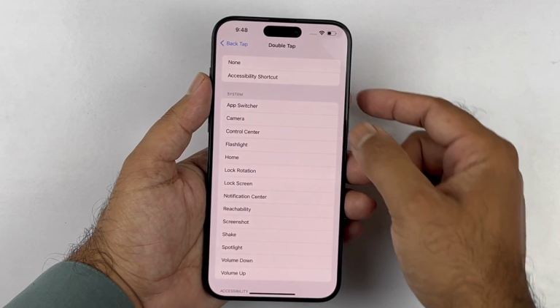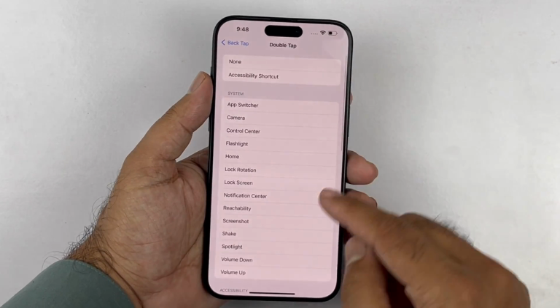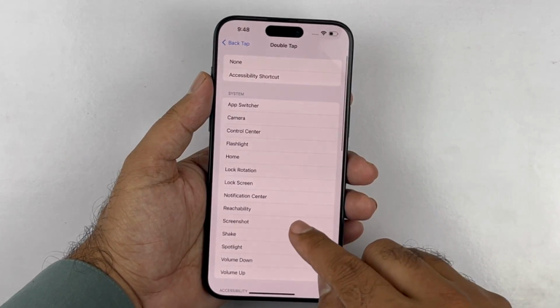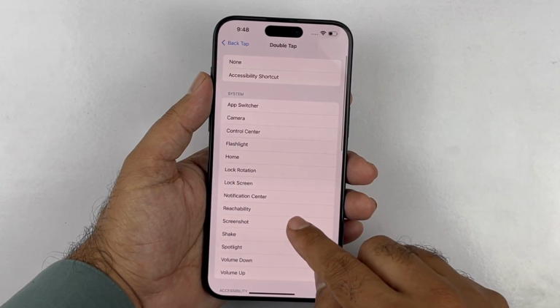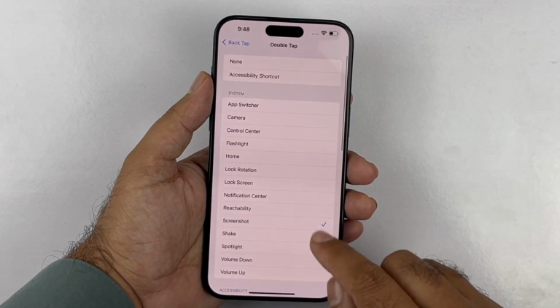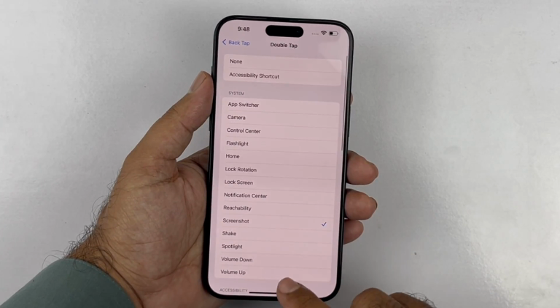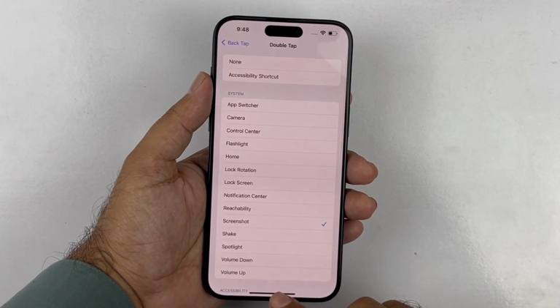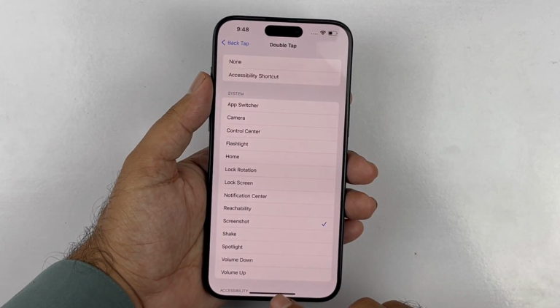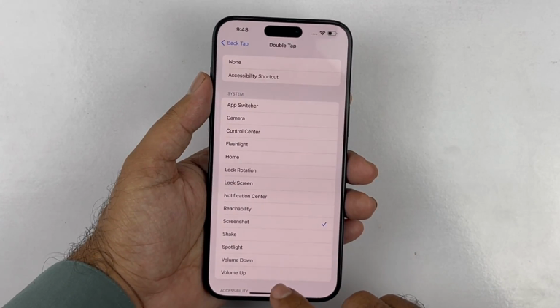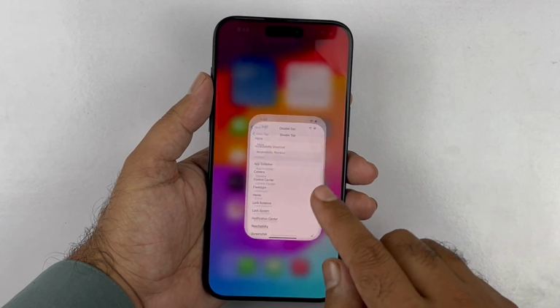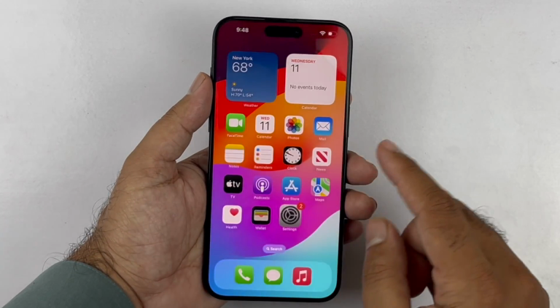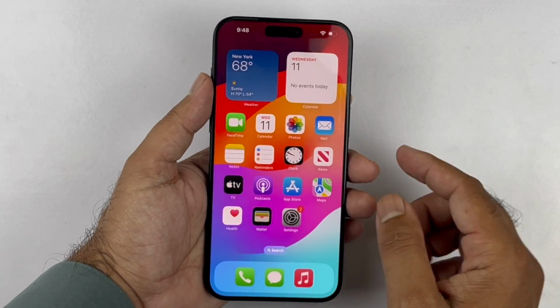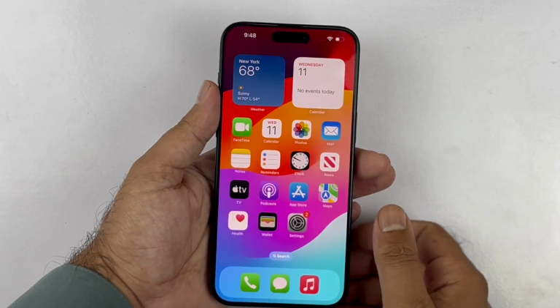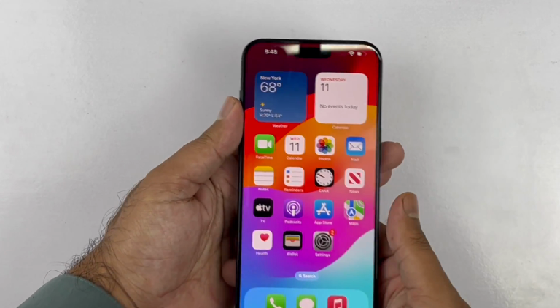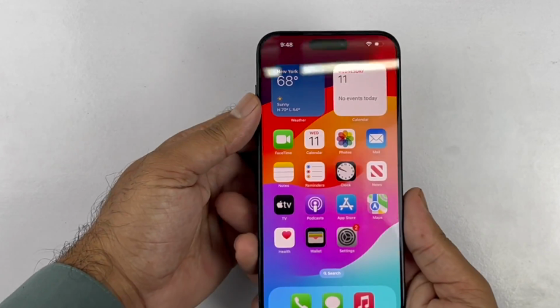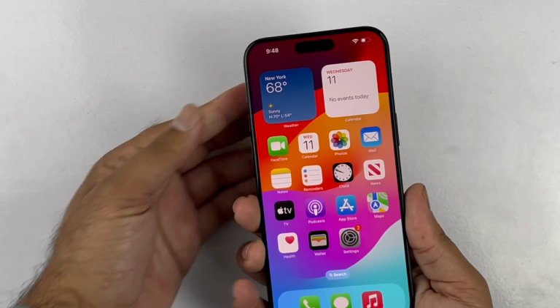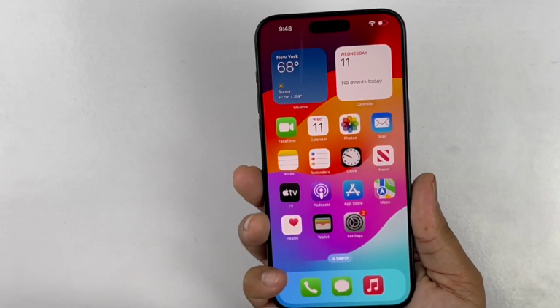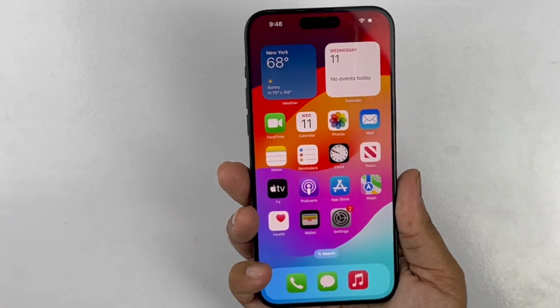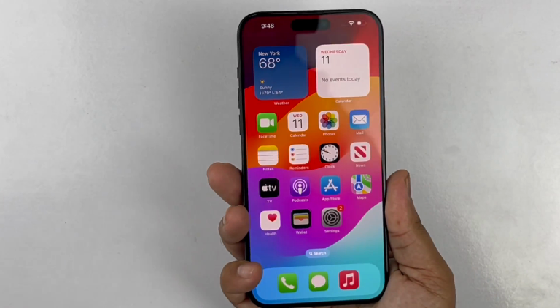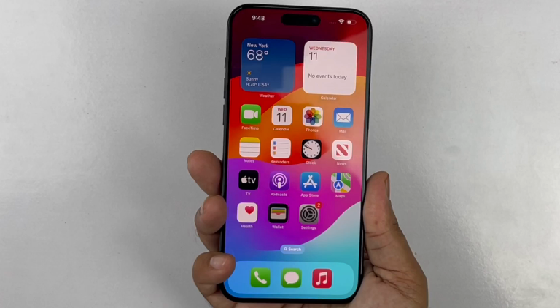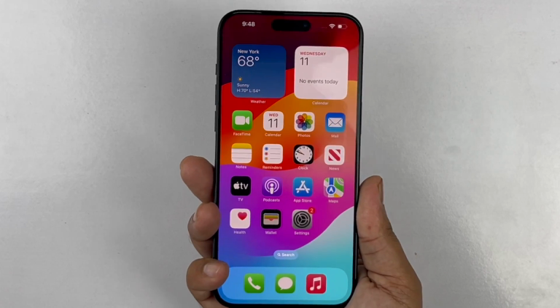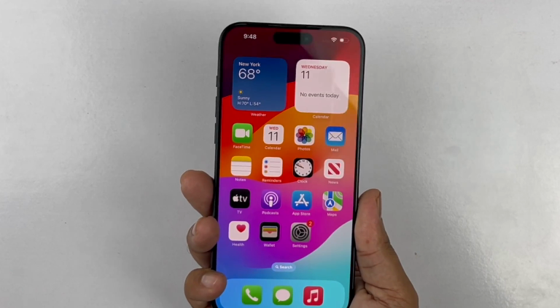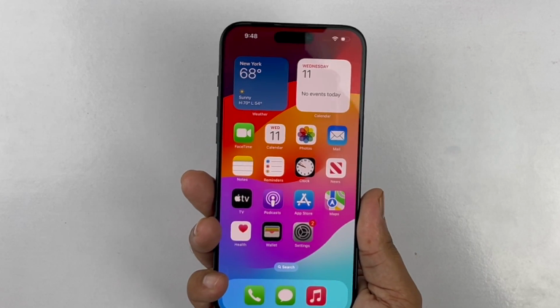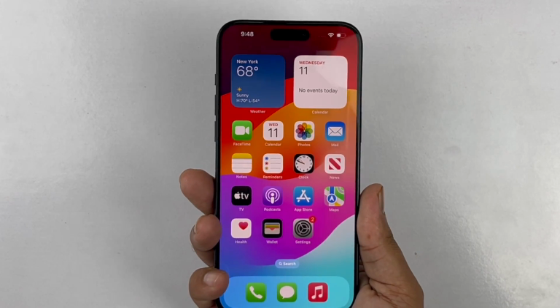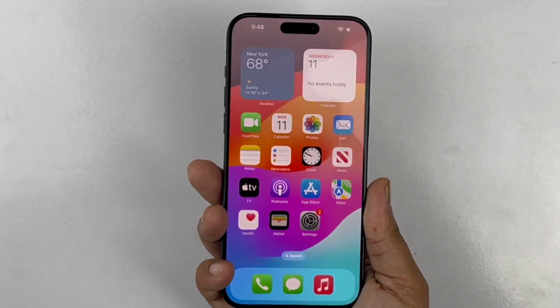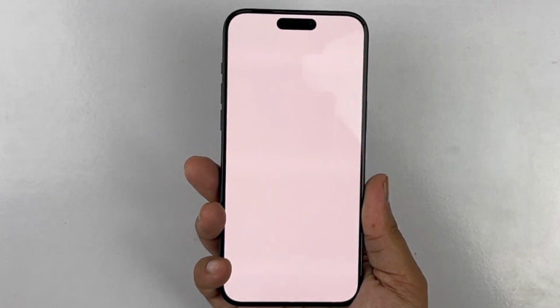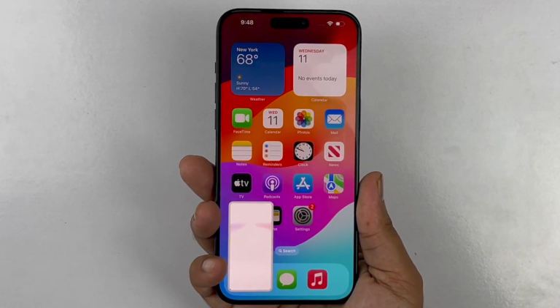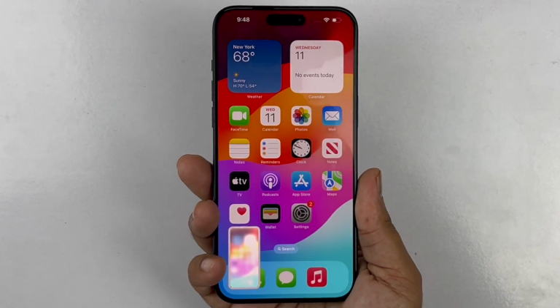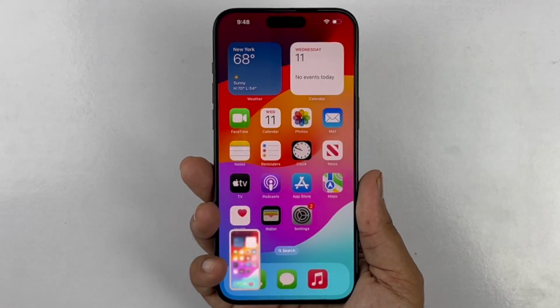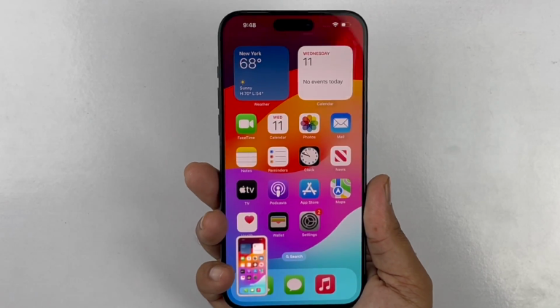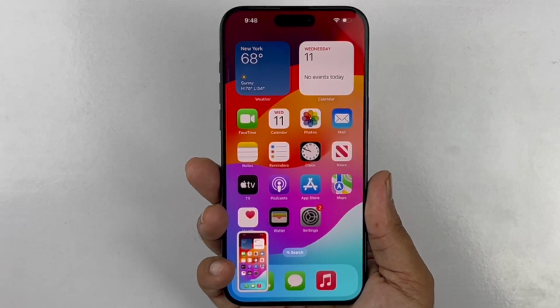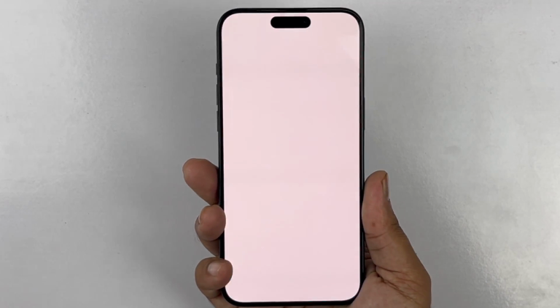Open it up and you will find the Double Tap and Triple Tap menus. Select Double Tap and a menu will appear. Select Screenshot and you are good to go. Just double tap on the back of your phone and you can take a screenshot easily.